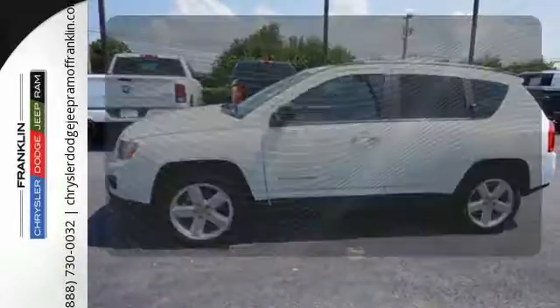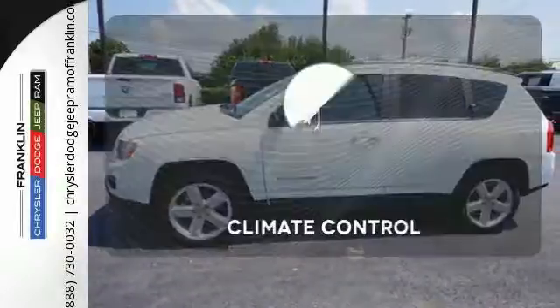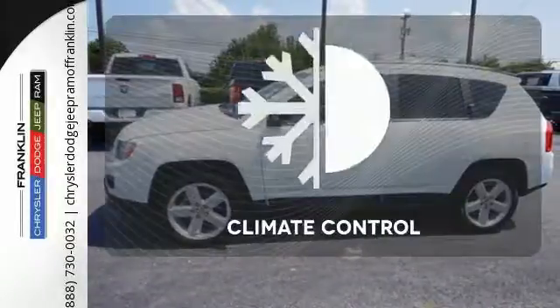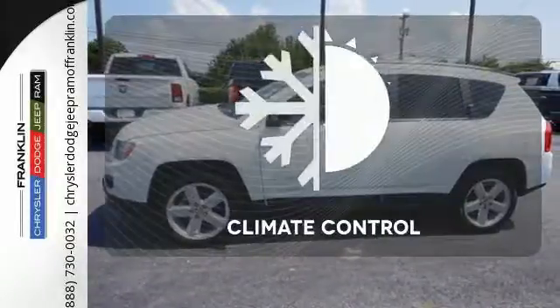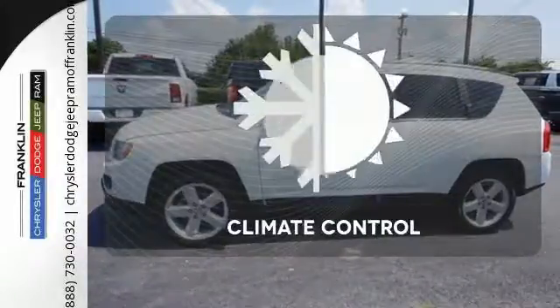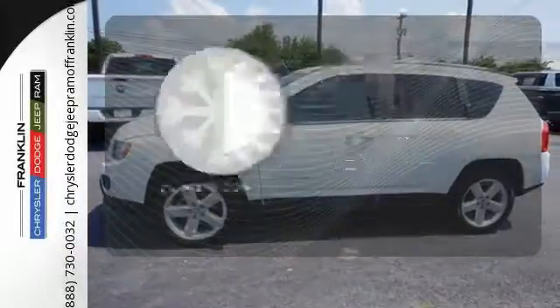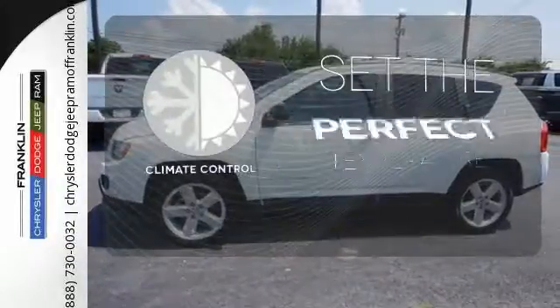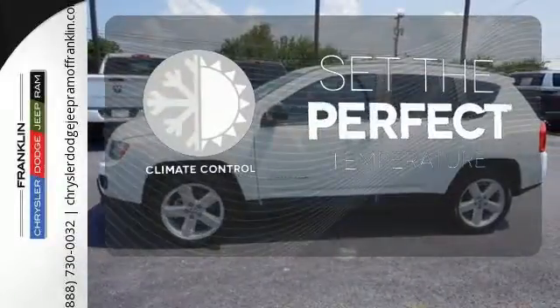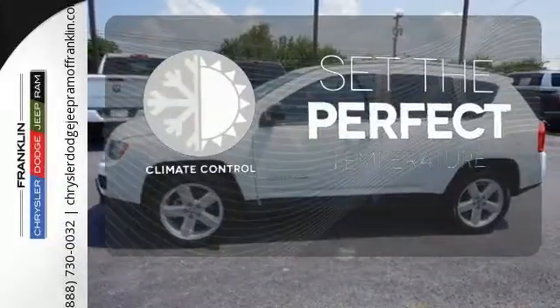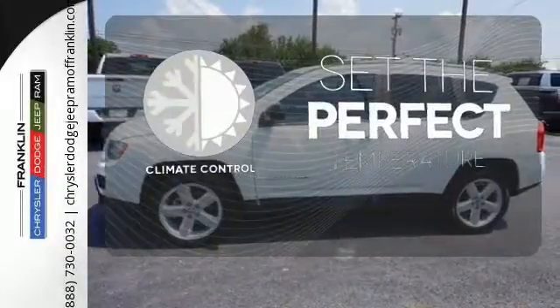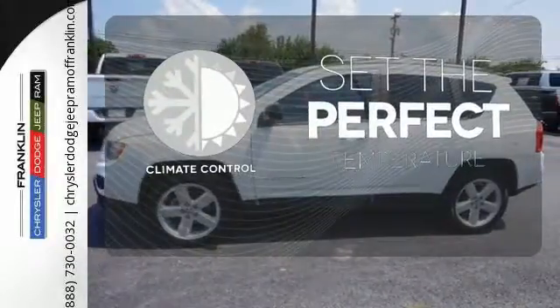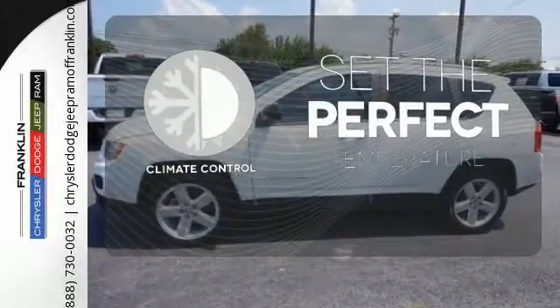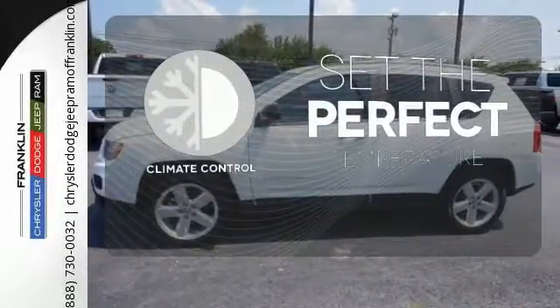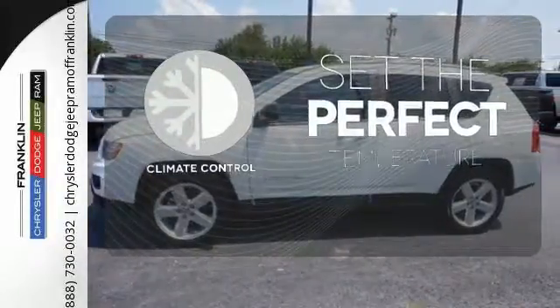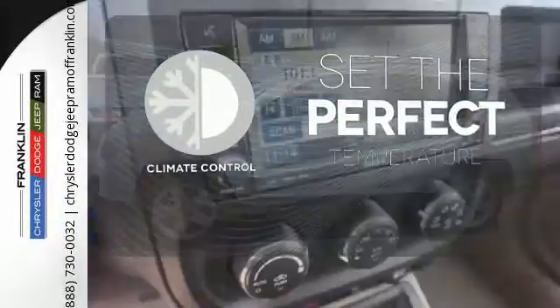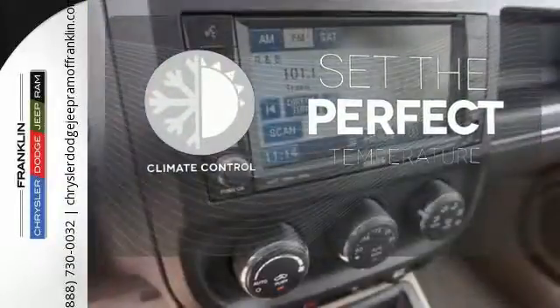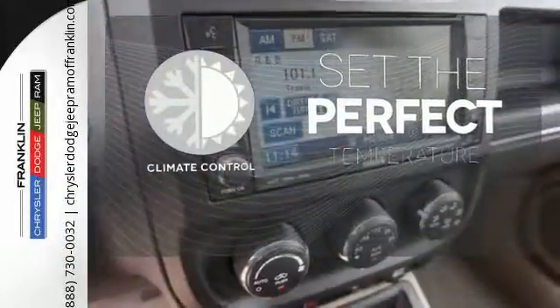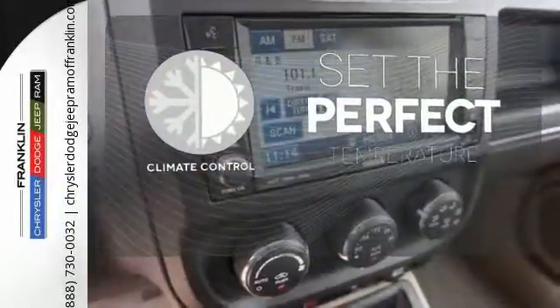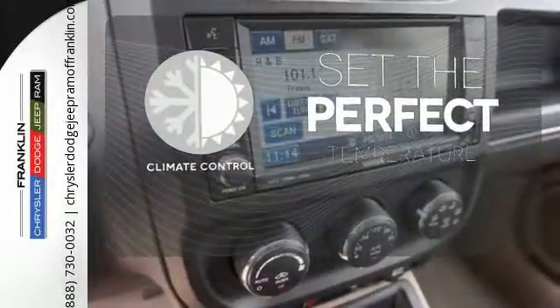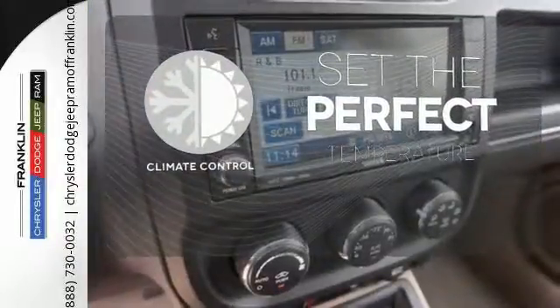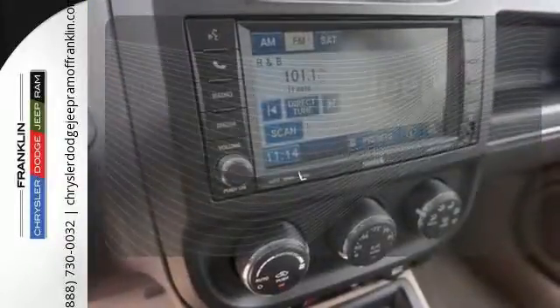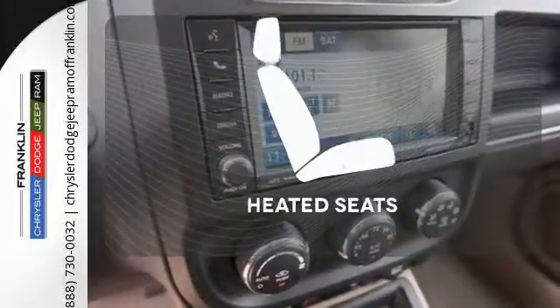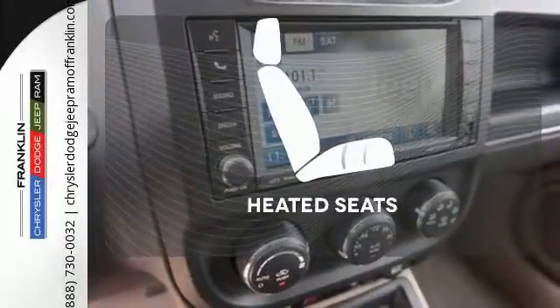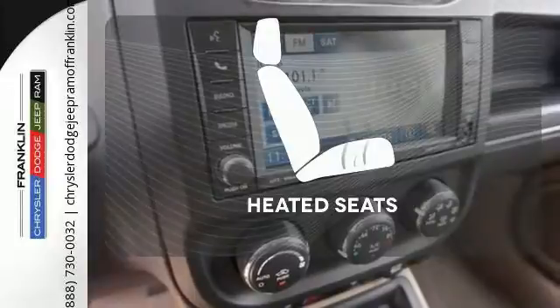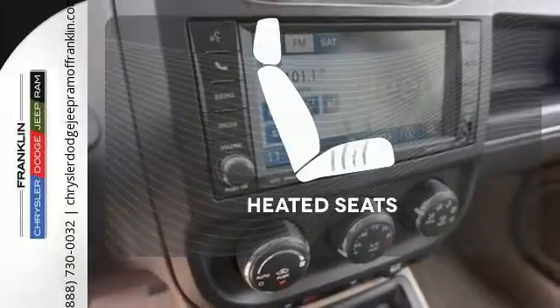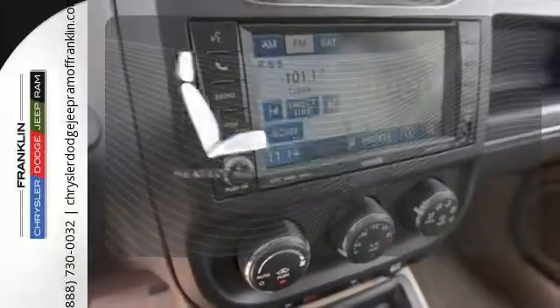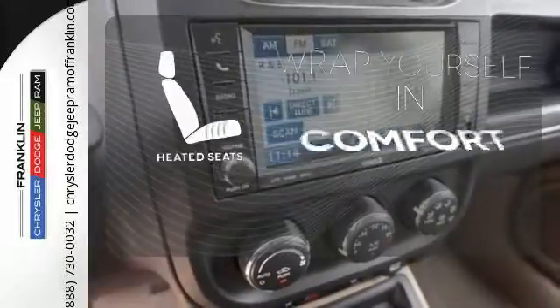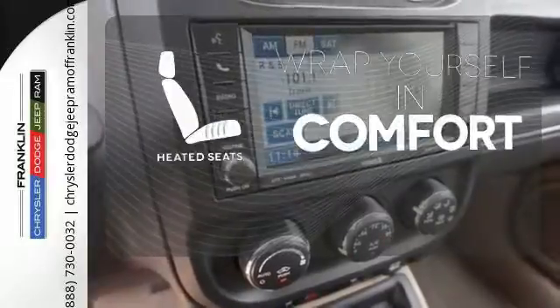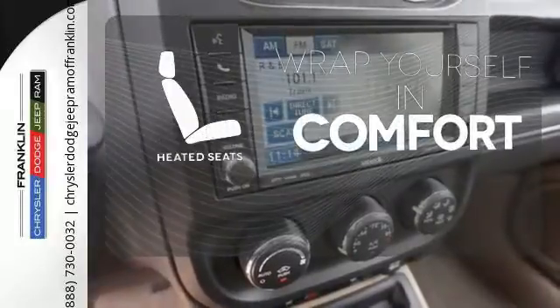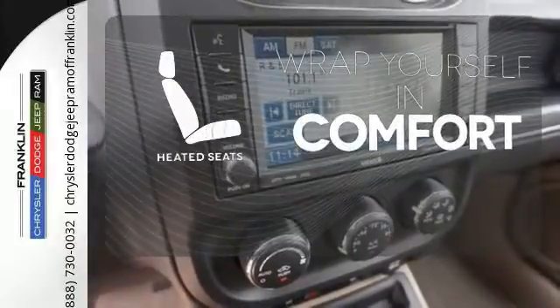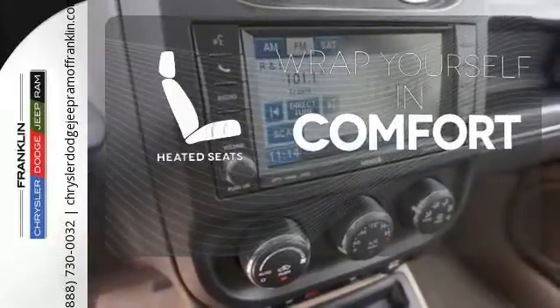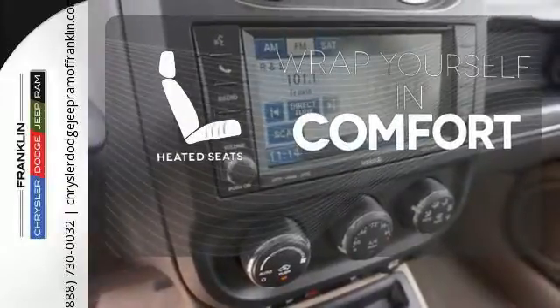The climate control lets you set the temperature exactly where you want it. Warm off the chills with the heated seats.